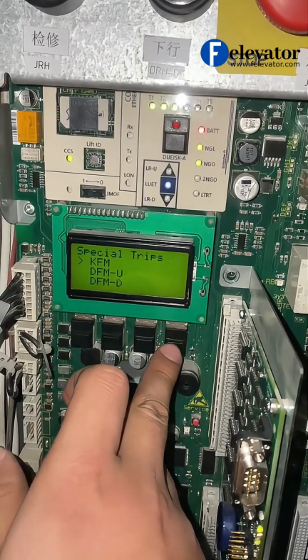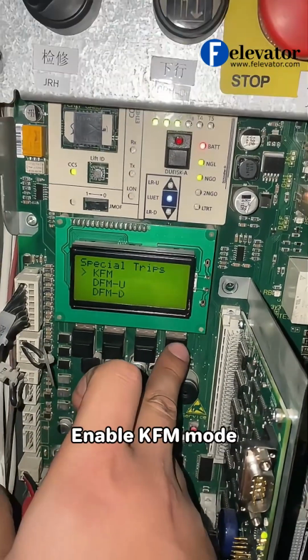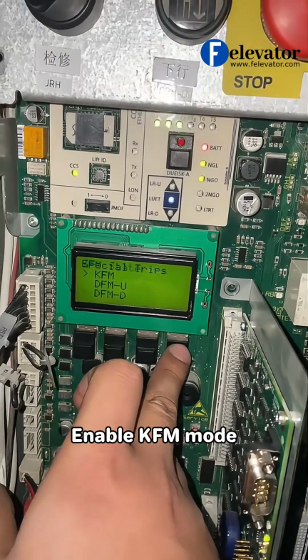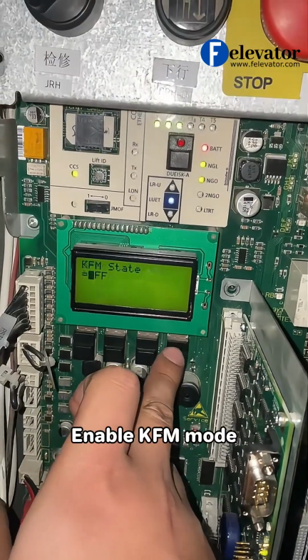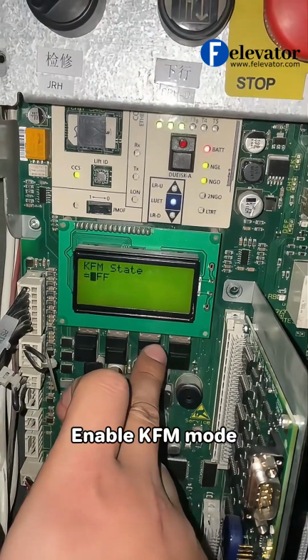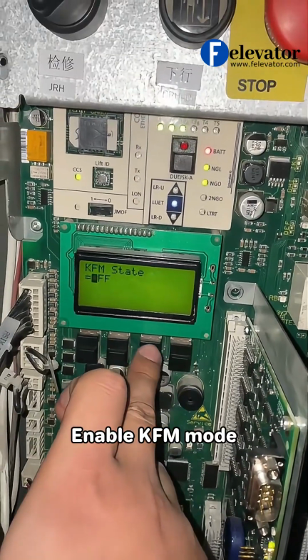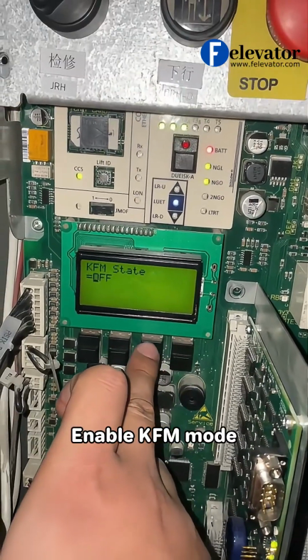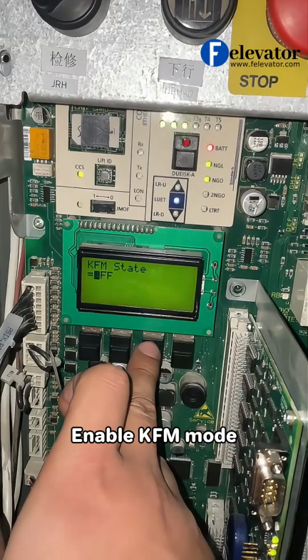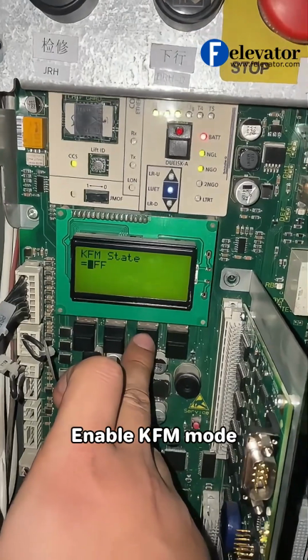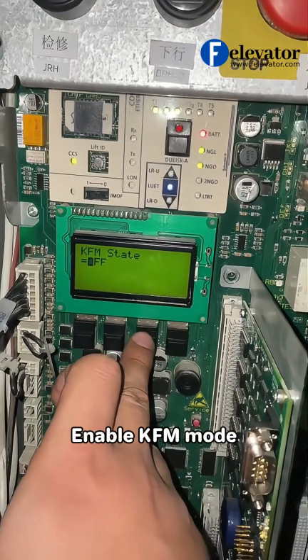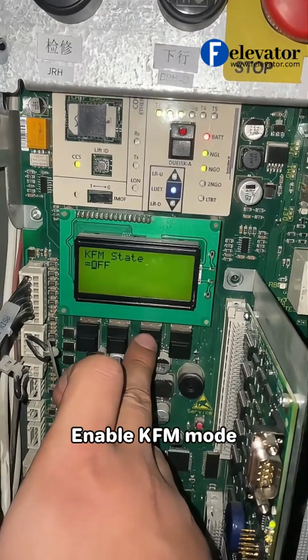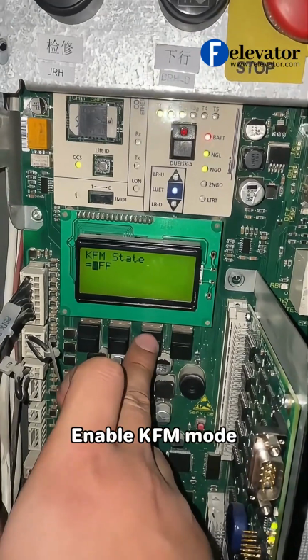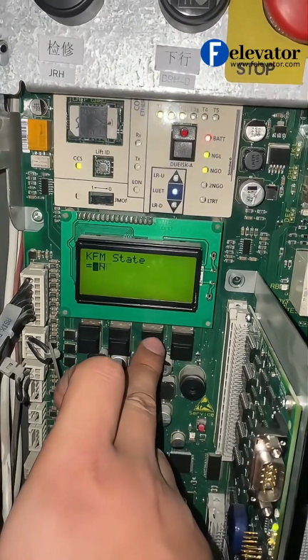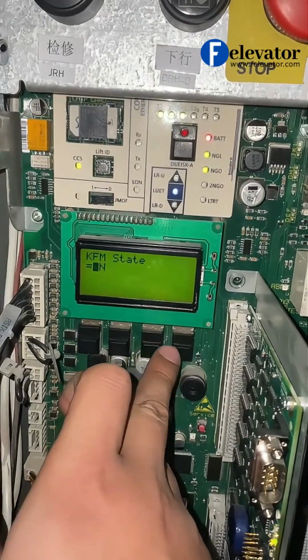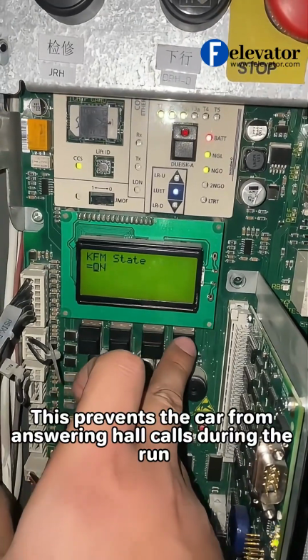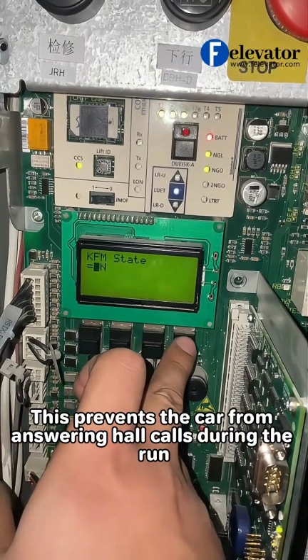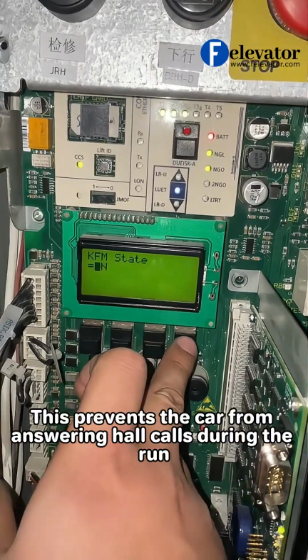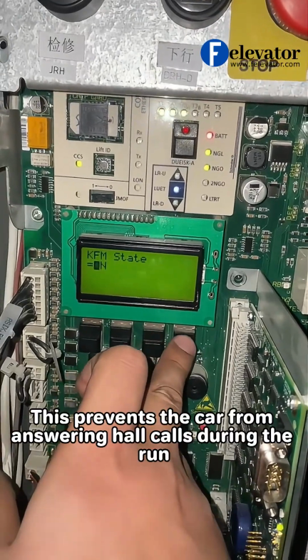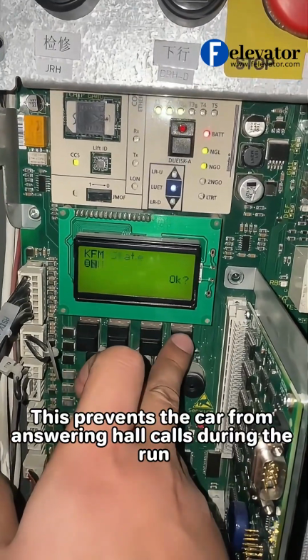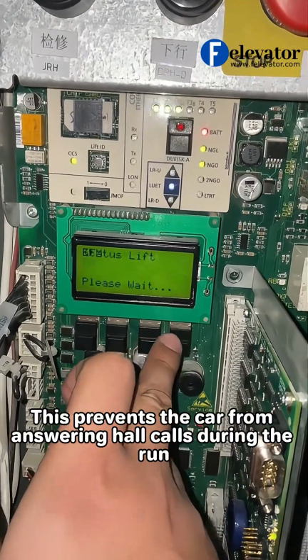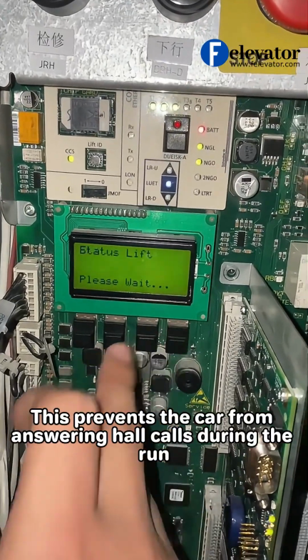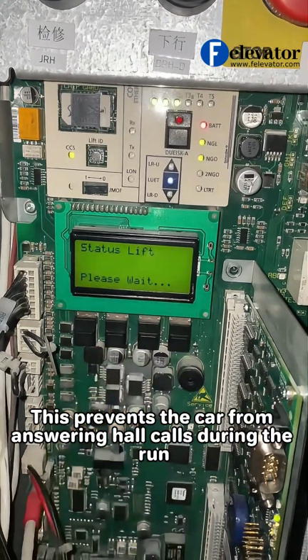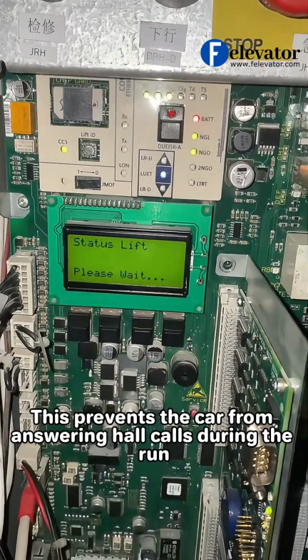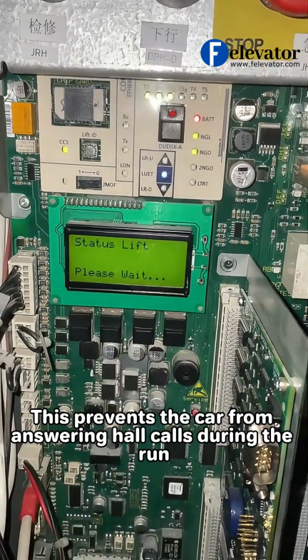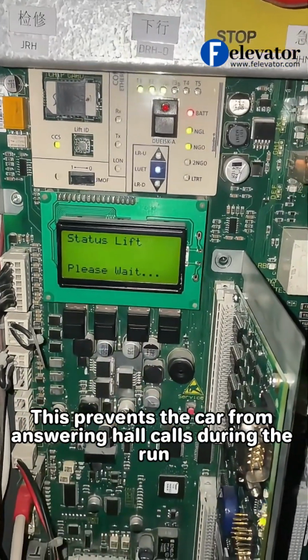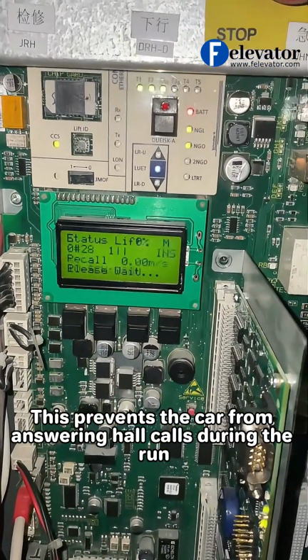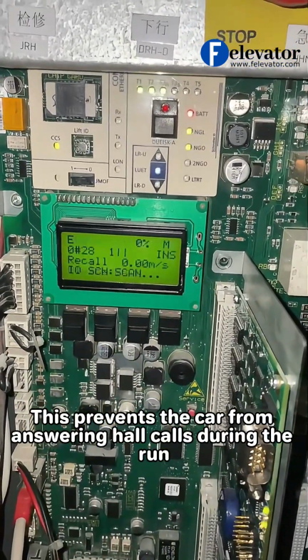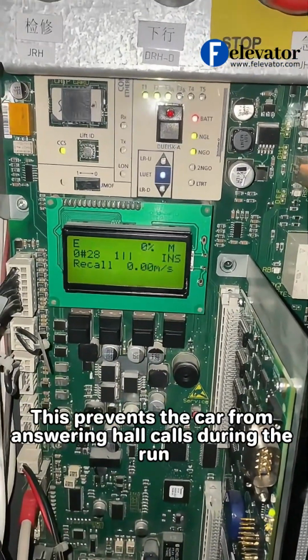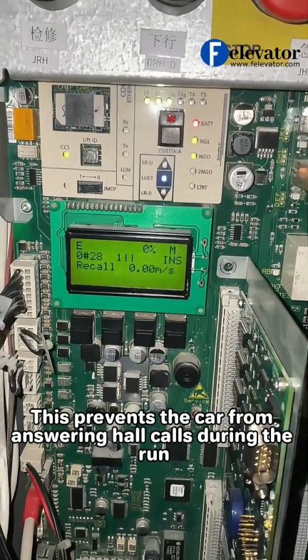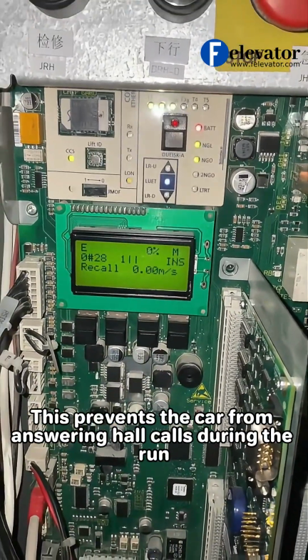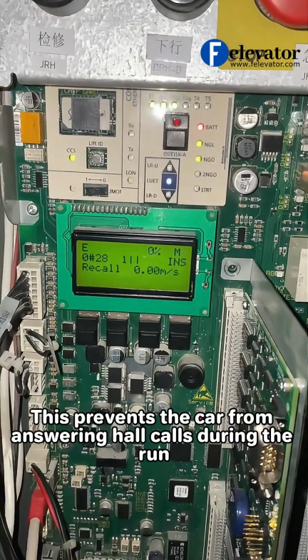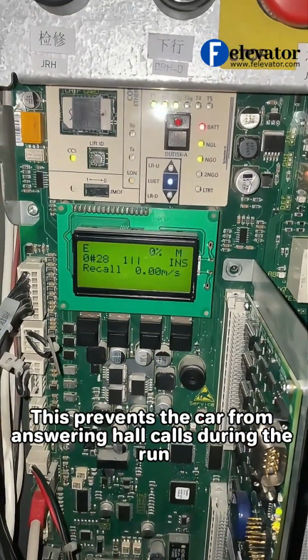Enable KFM mode. This prevents the car from answering hall calls during the run.